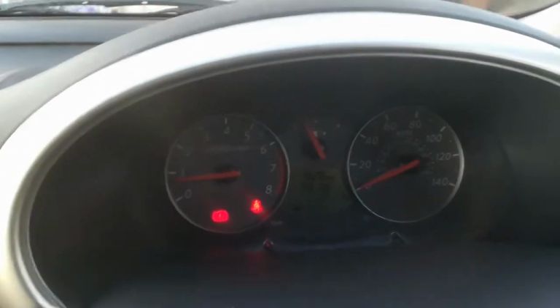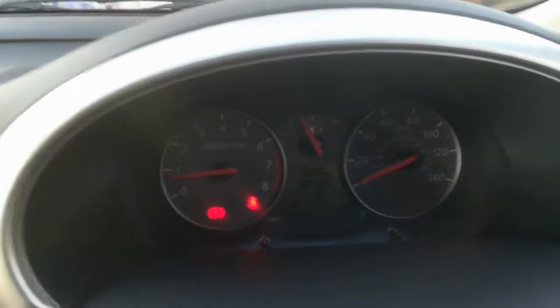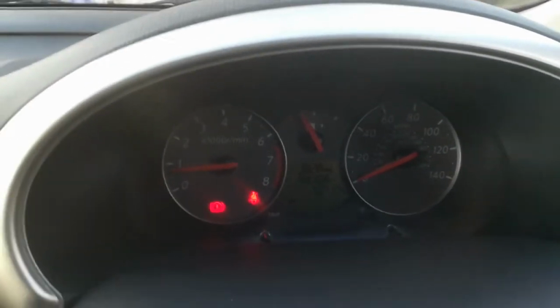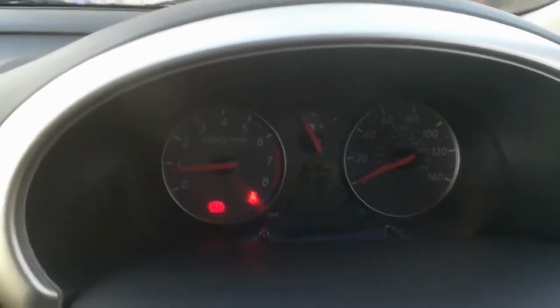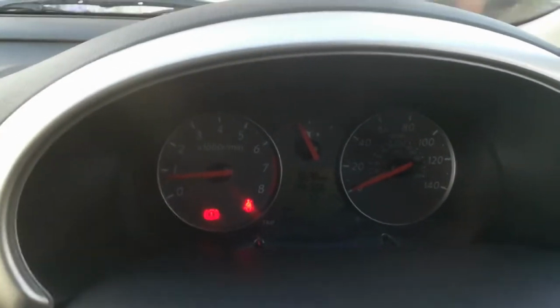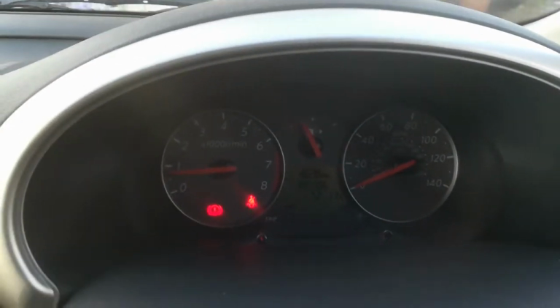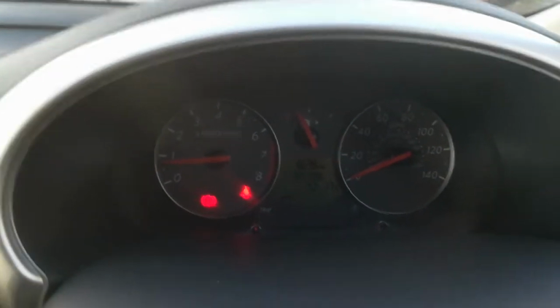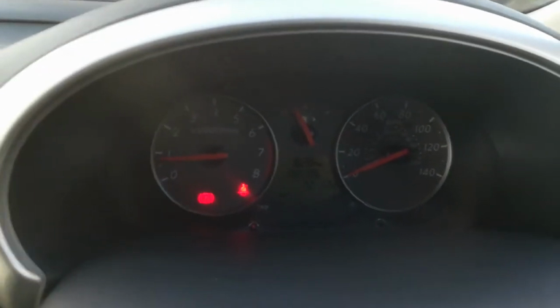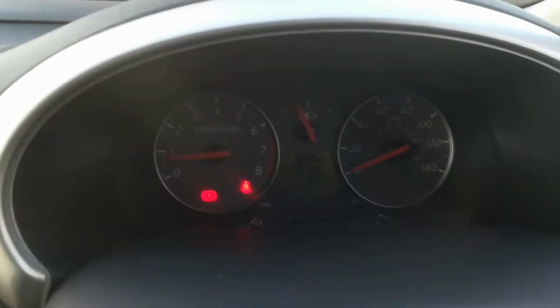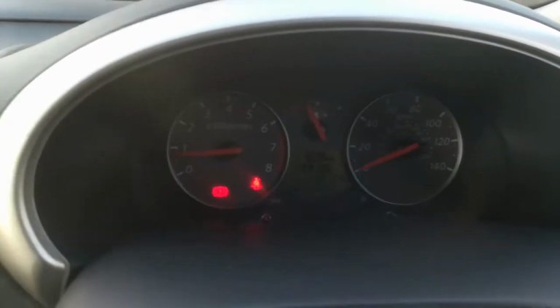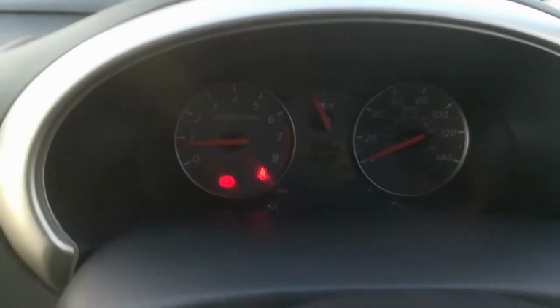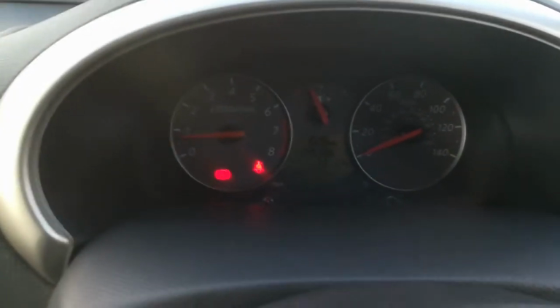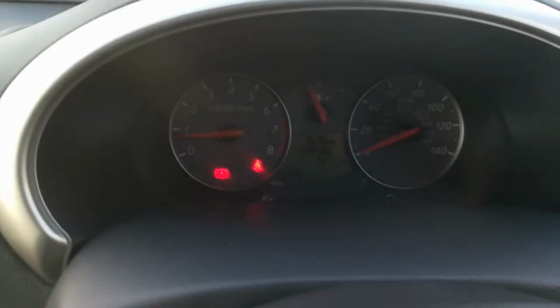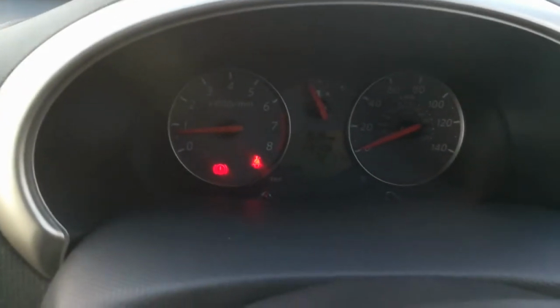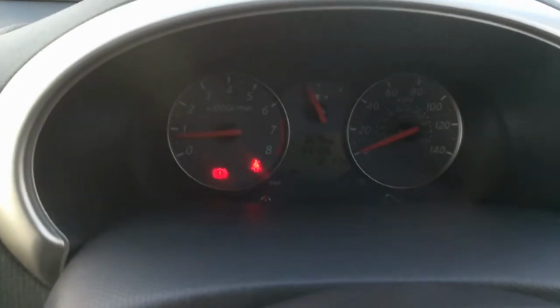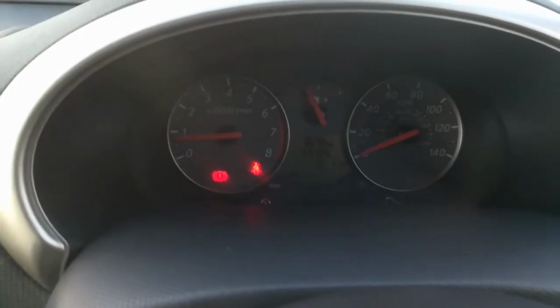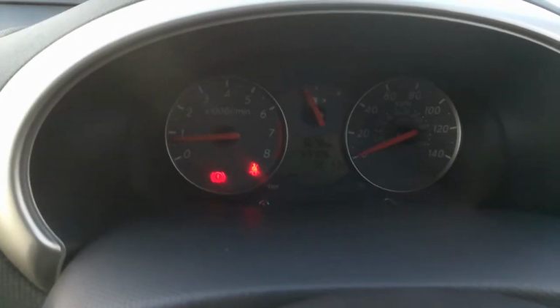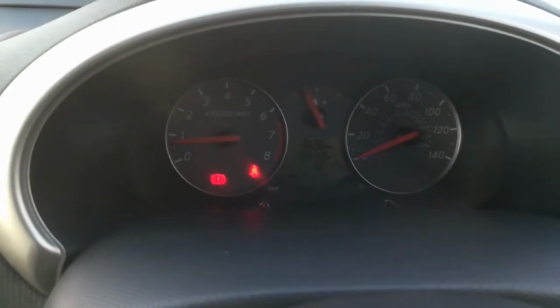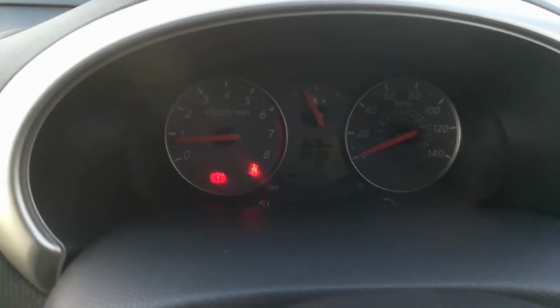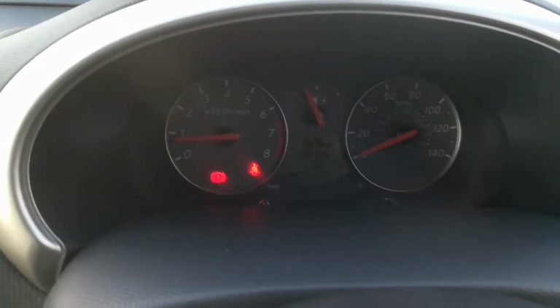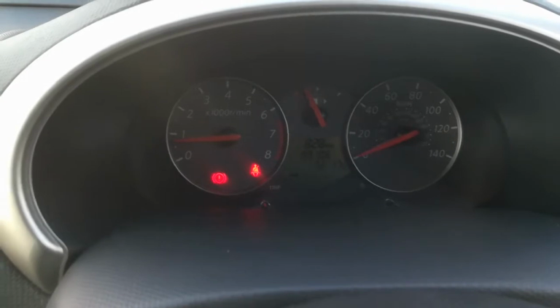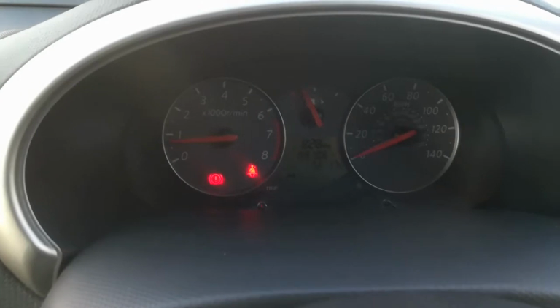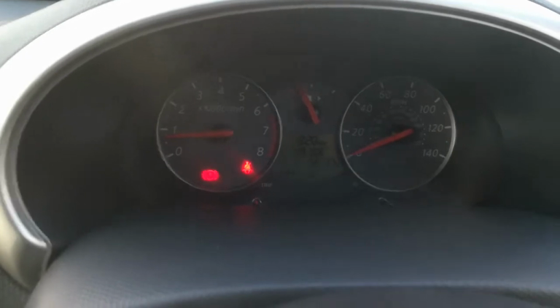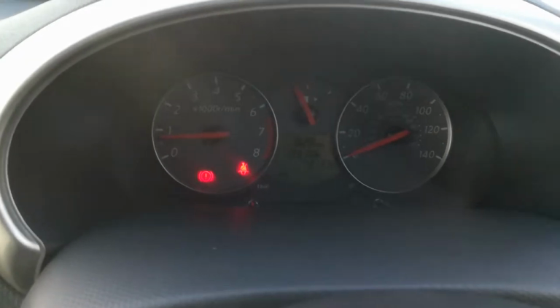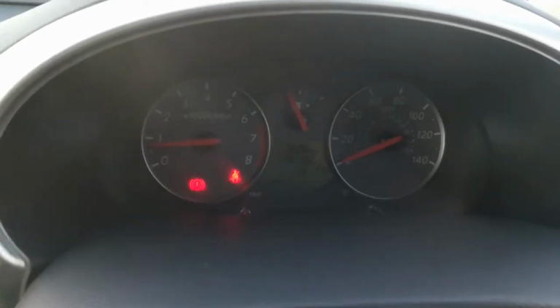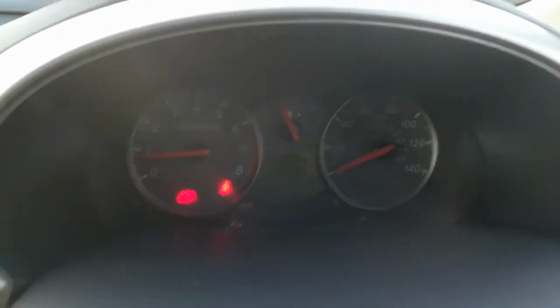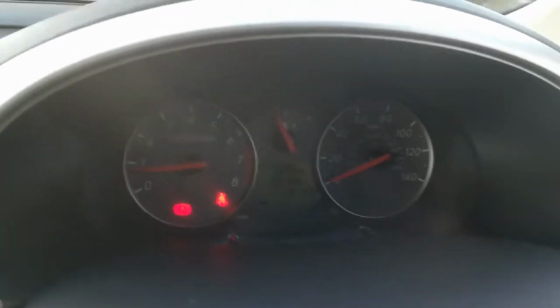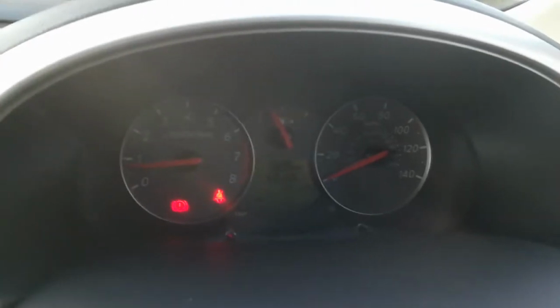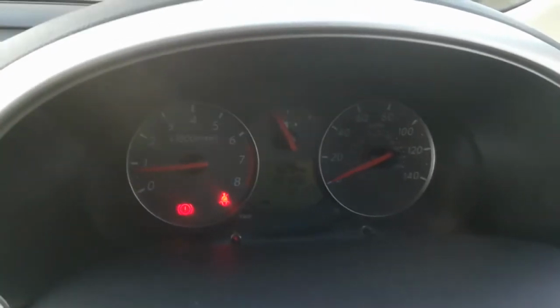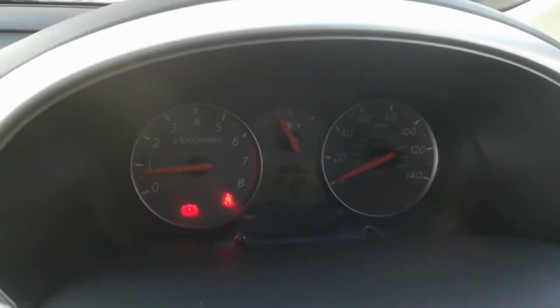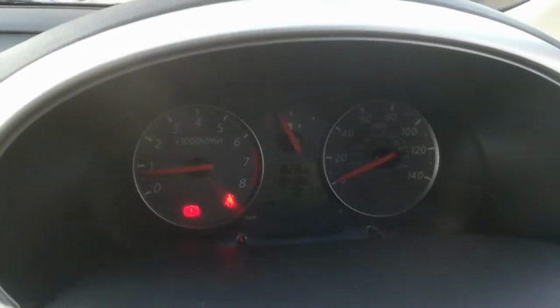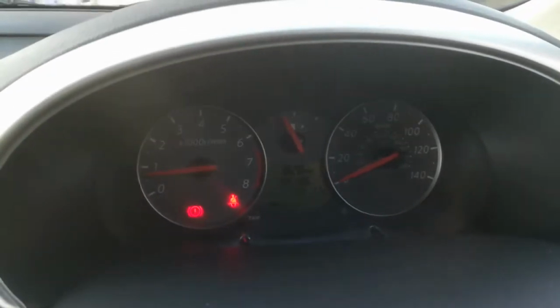As you can see, there are no untoward dashboard lights and no warning lights.